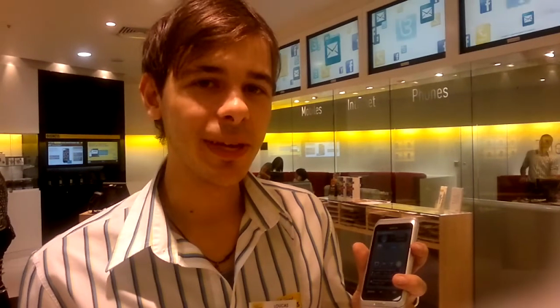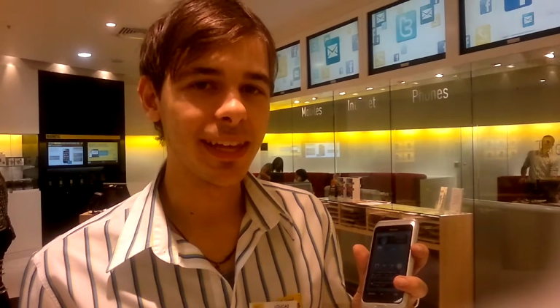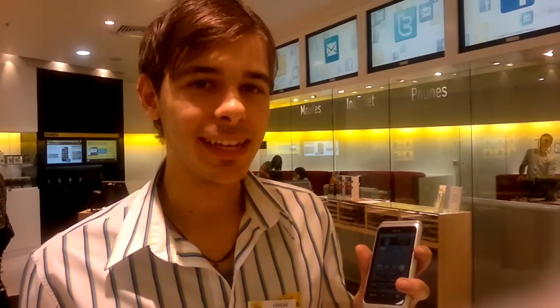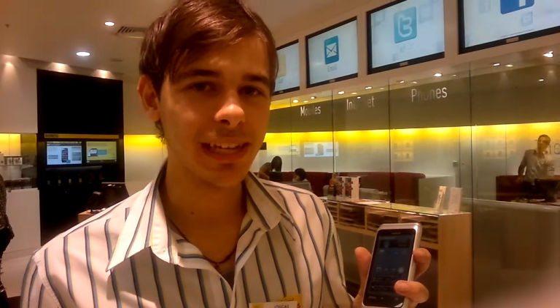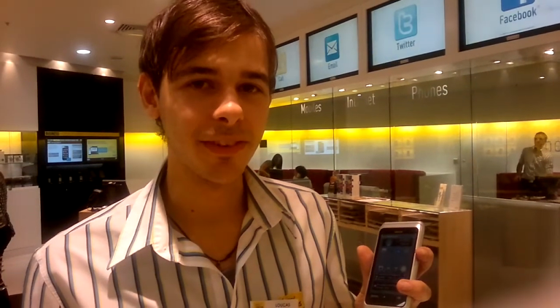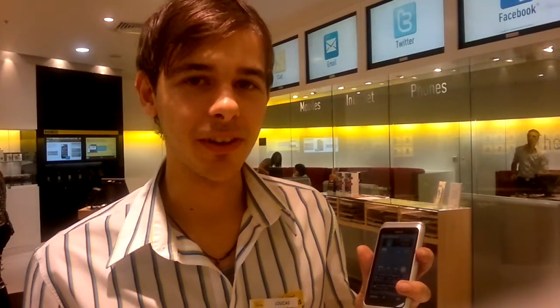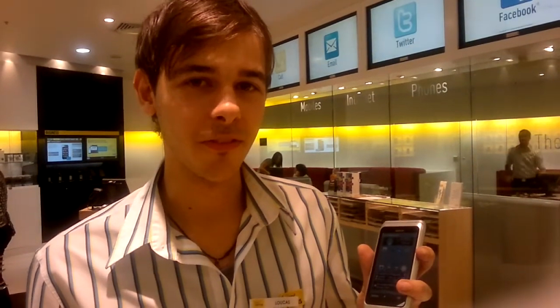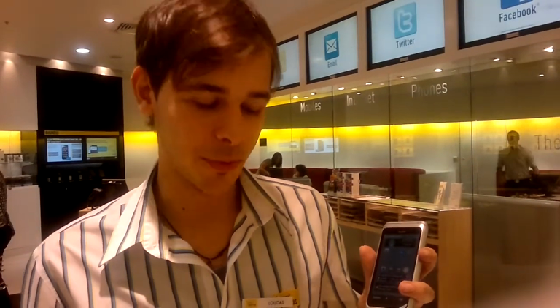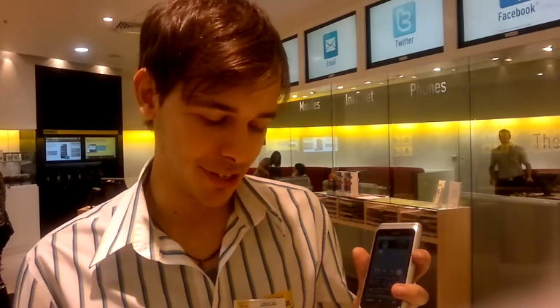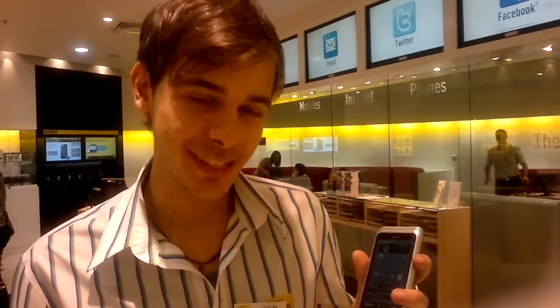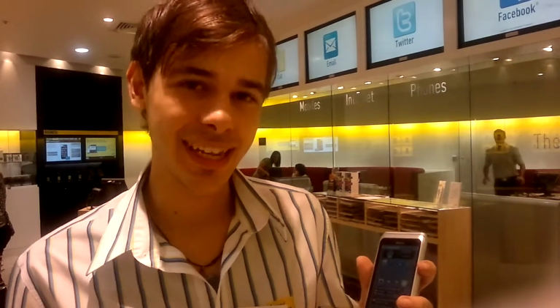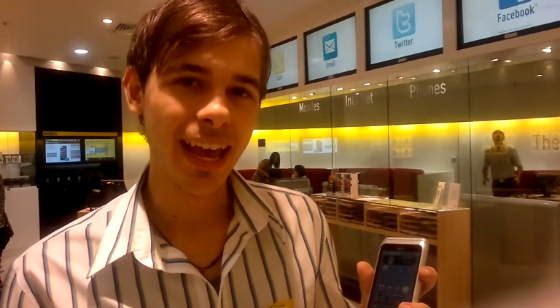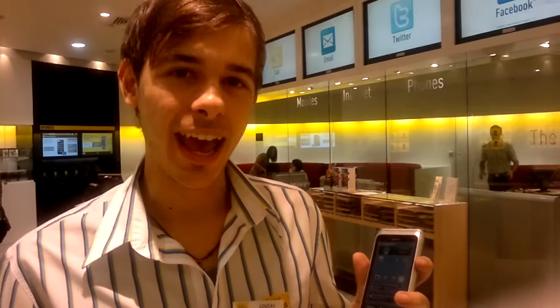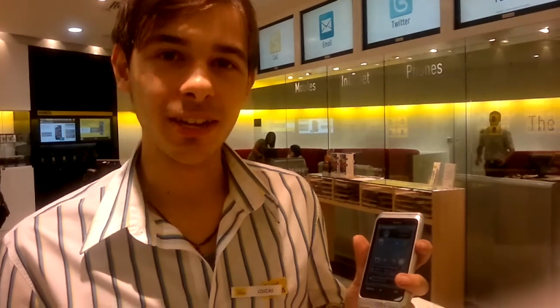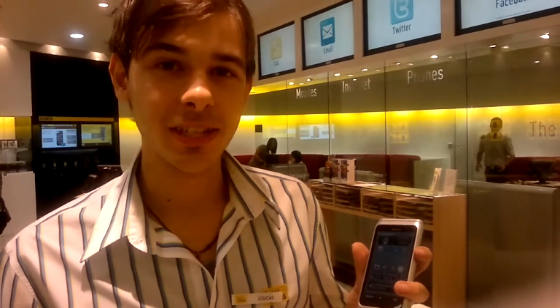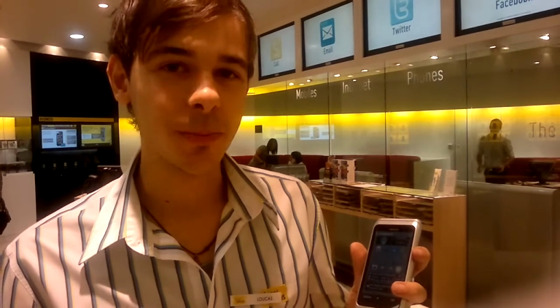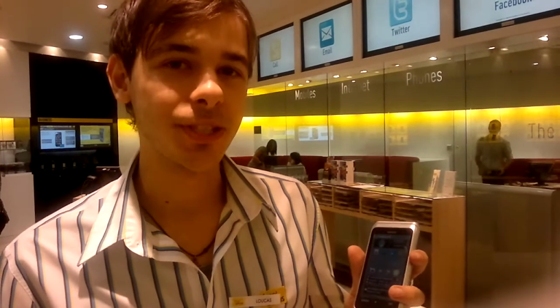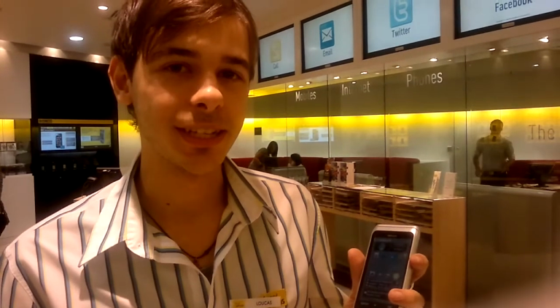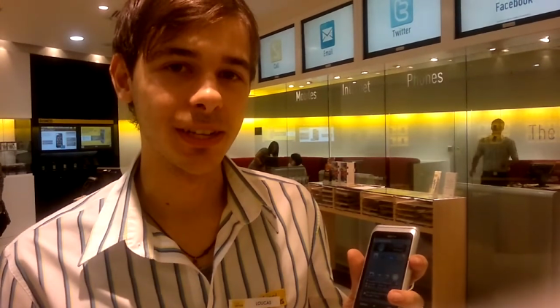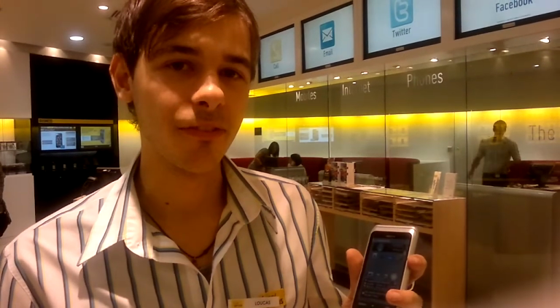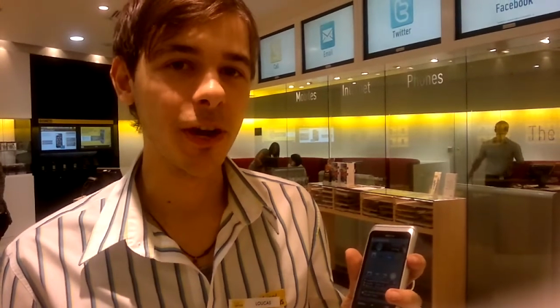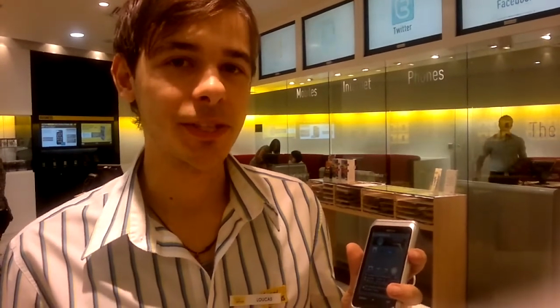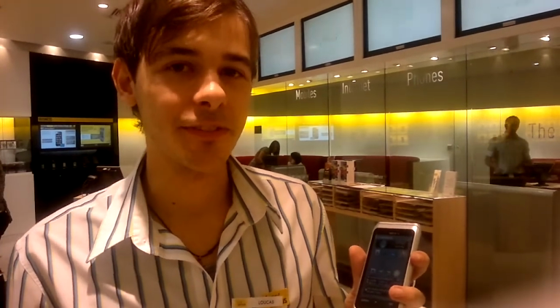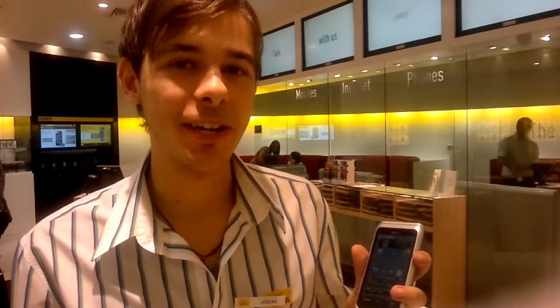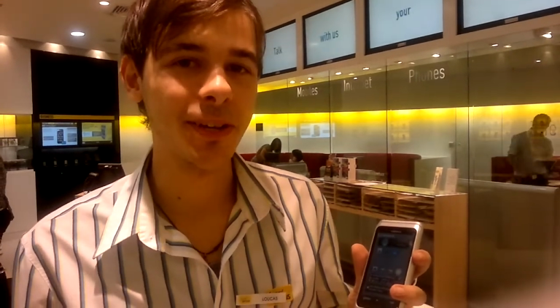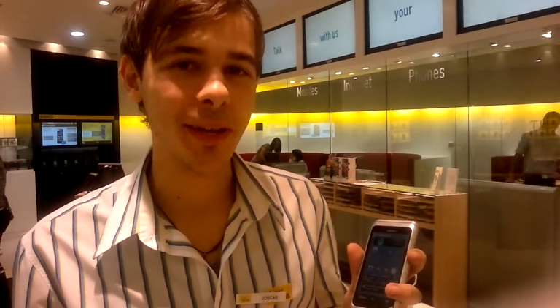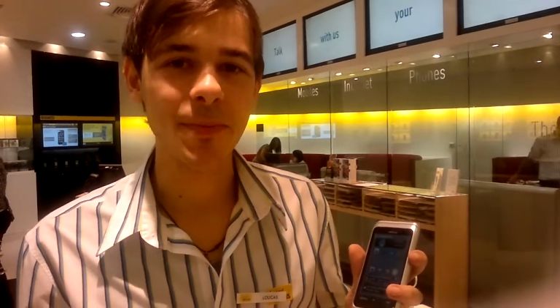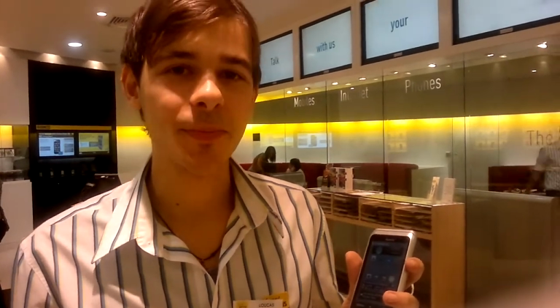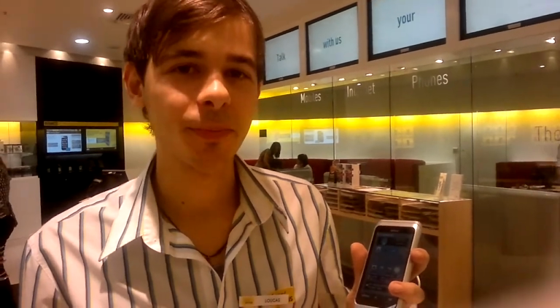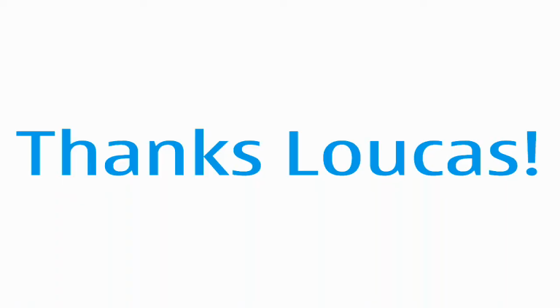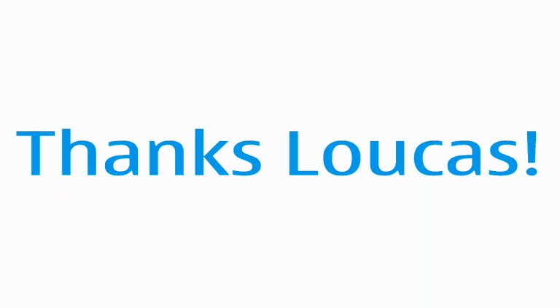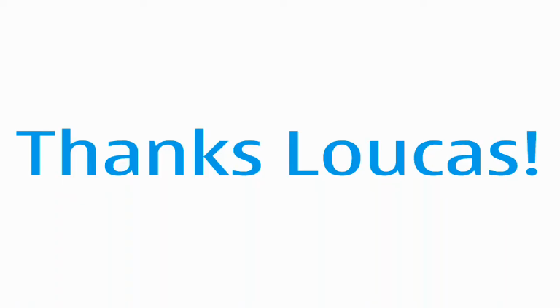So come get the E7 from Loucas at Yes Optus Chadstone, right on the $79 cap.